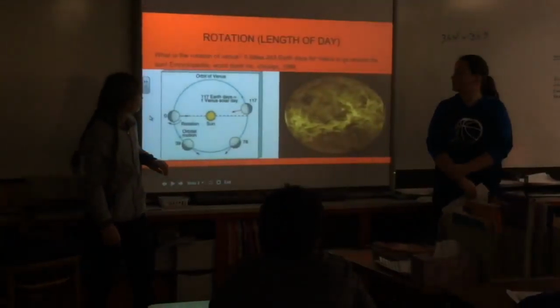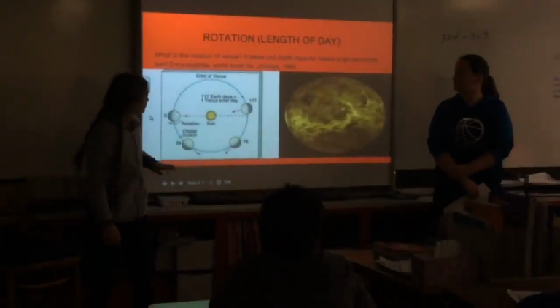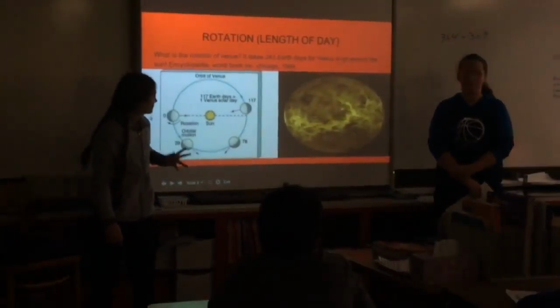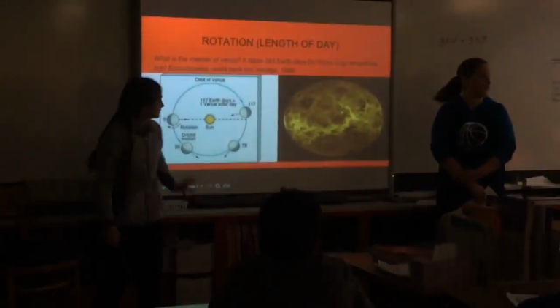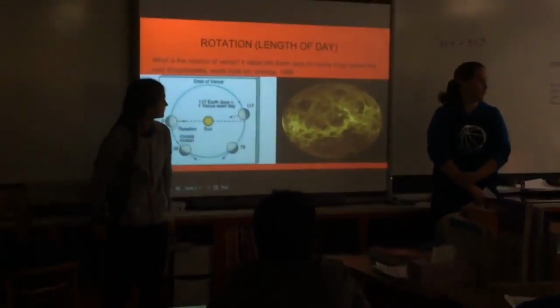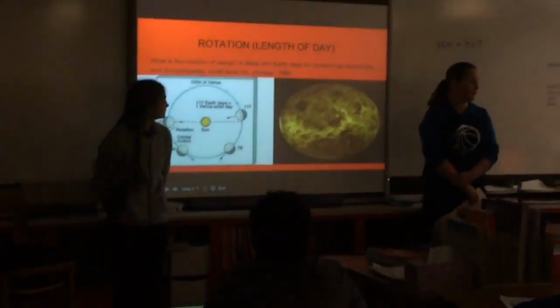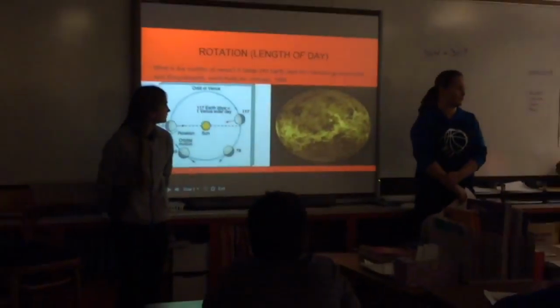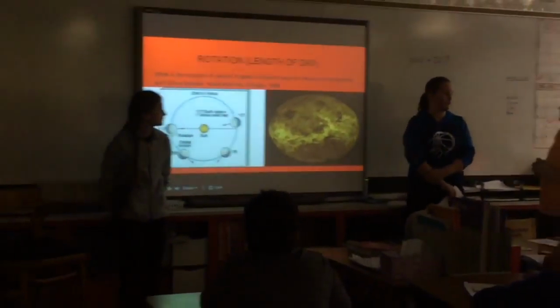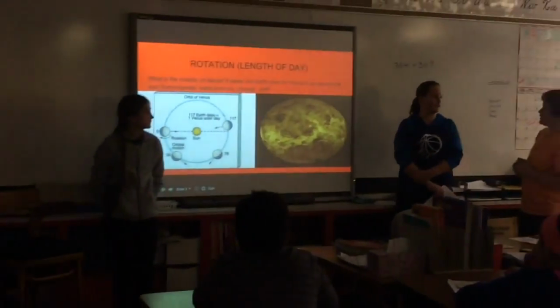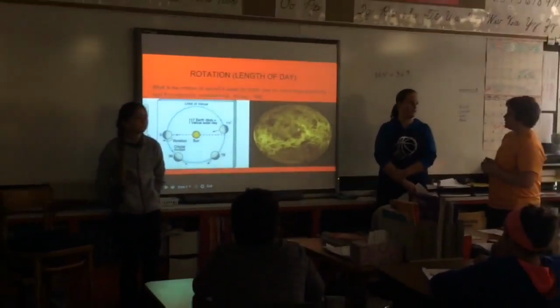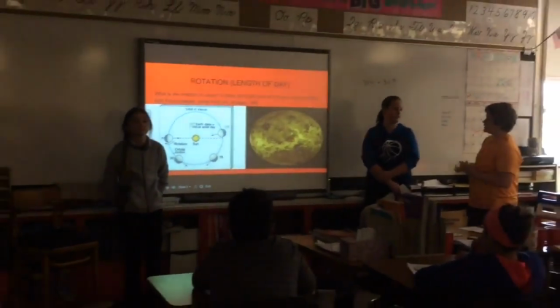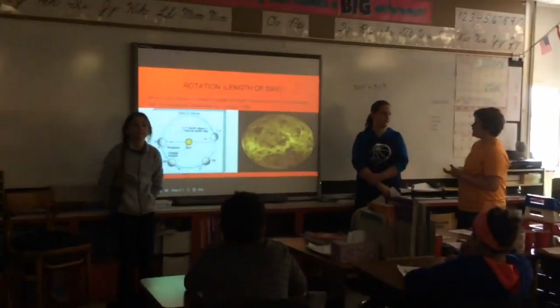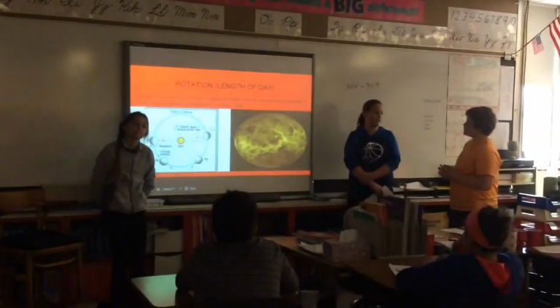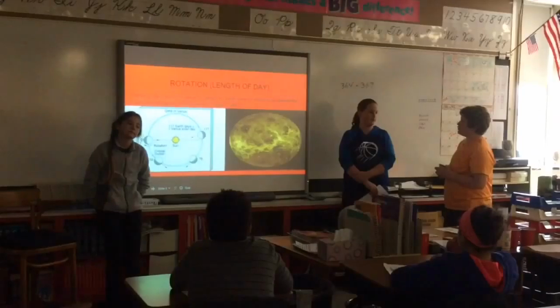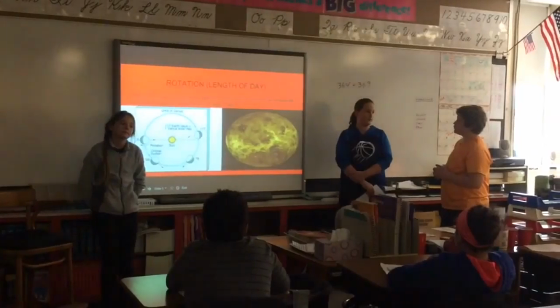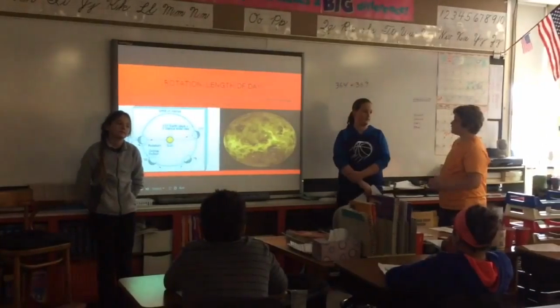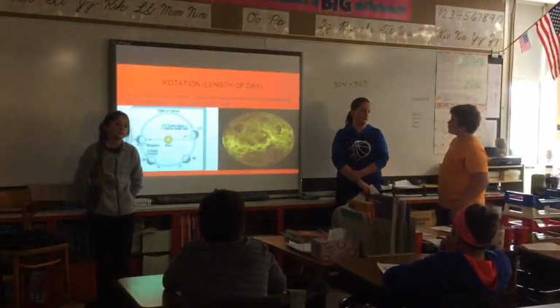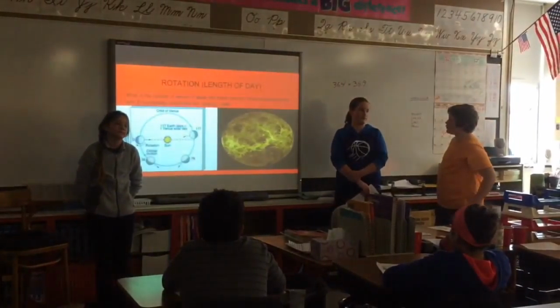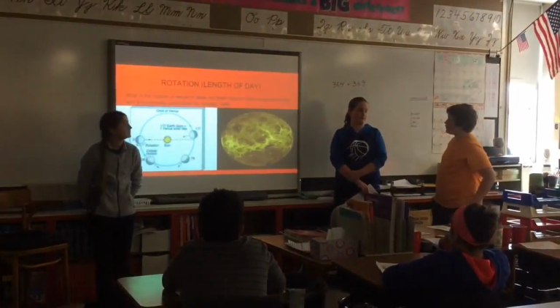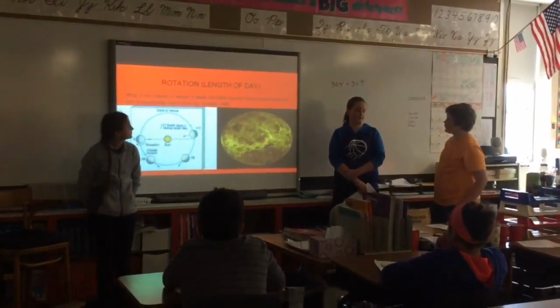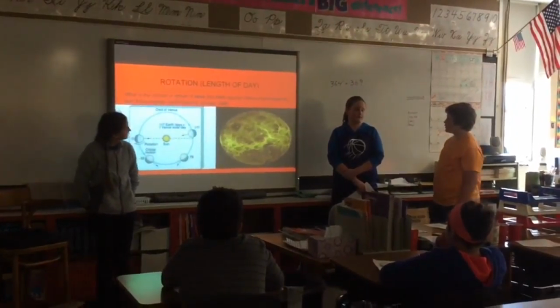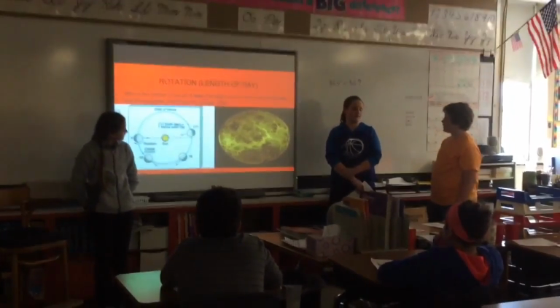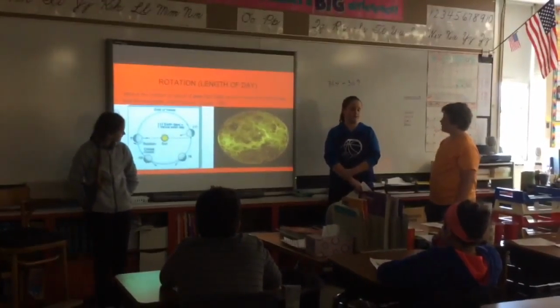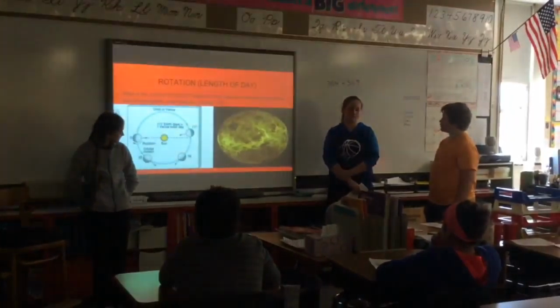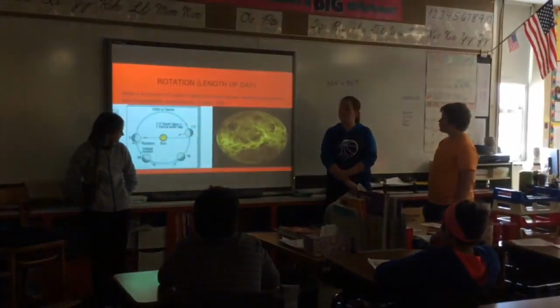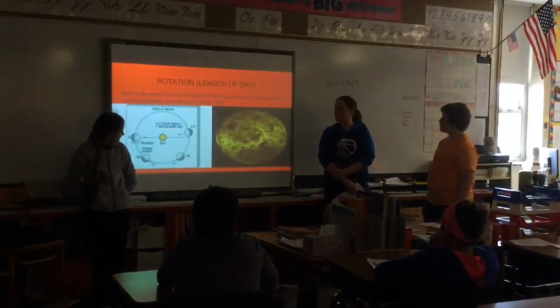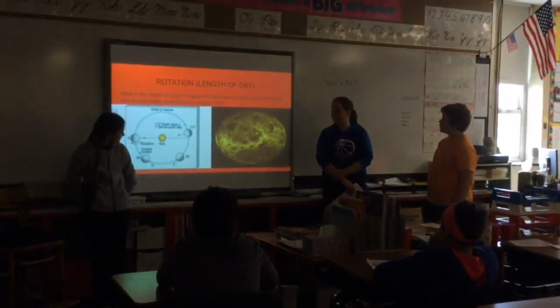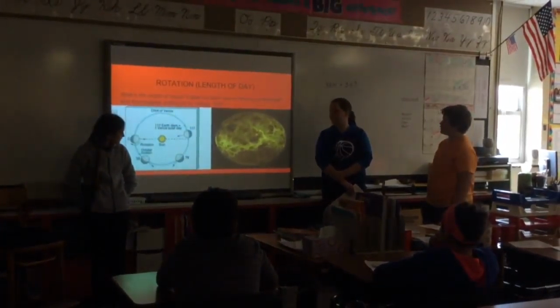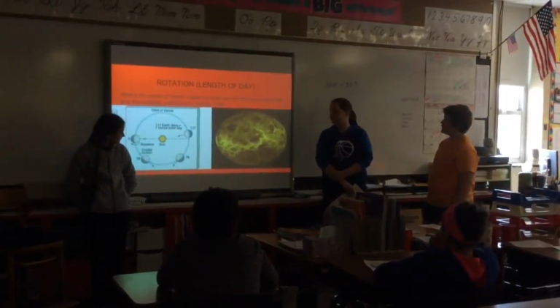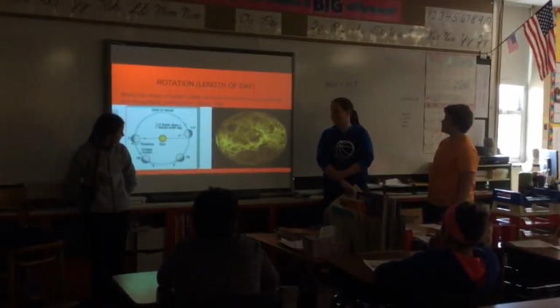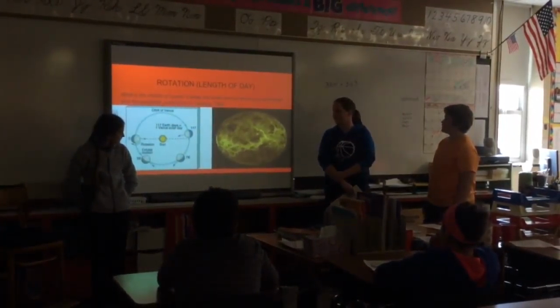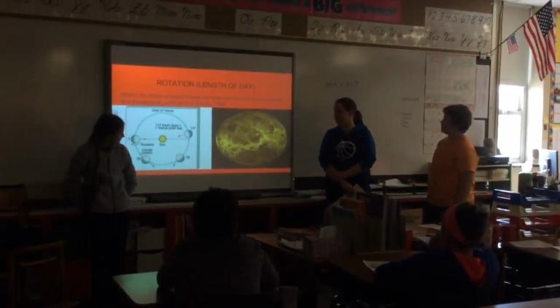The rotation: it takes 243 Earth days per Venus to go around the sun.